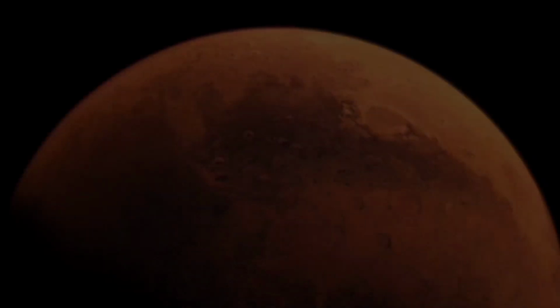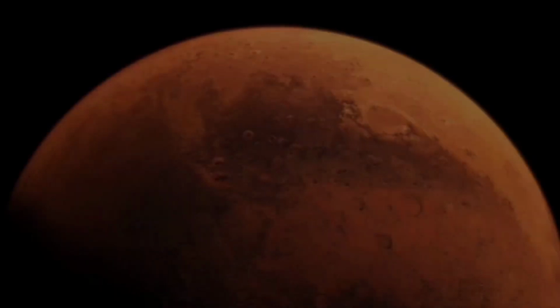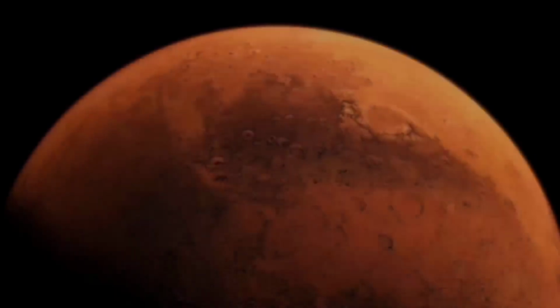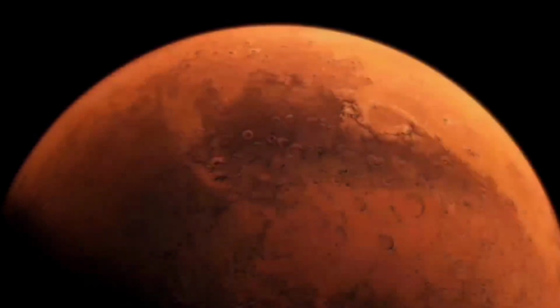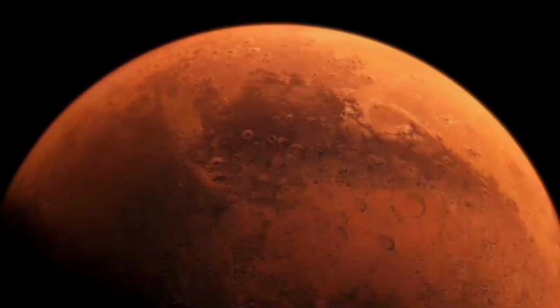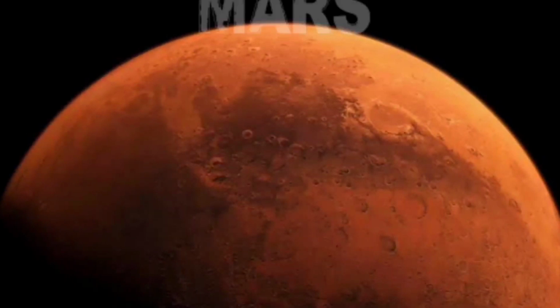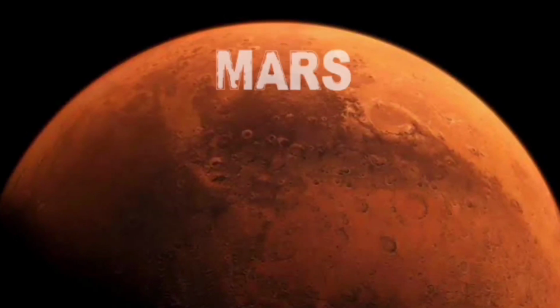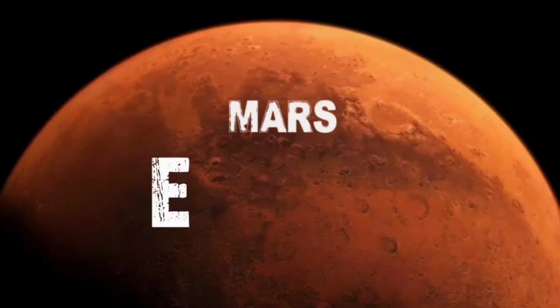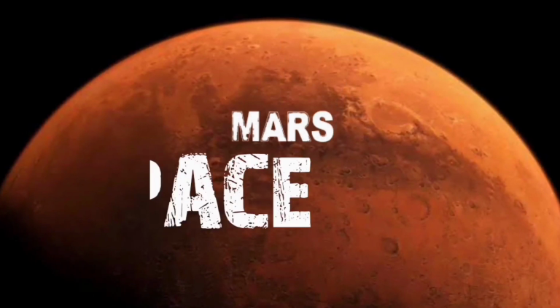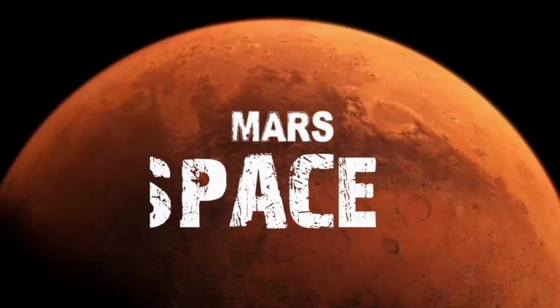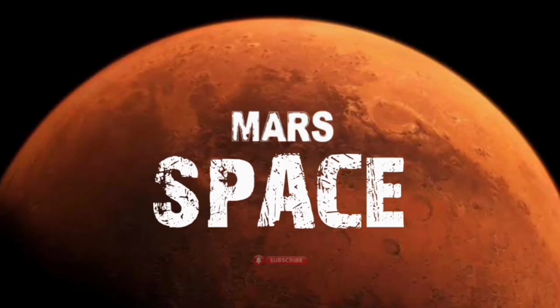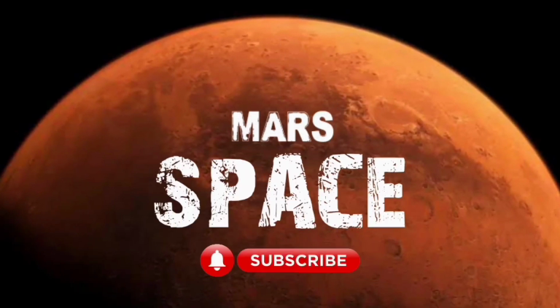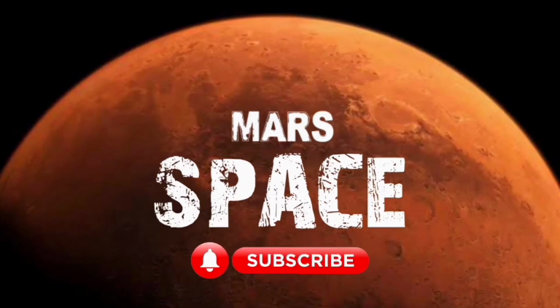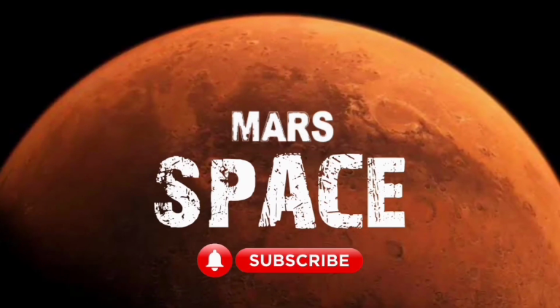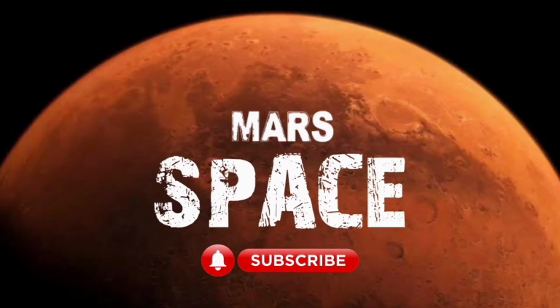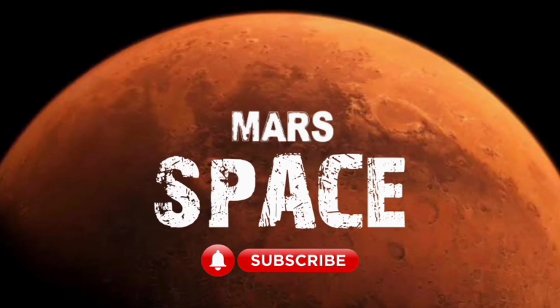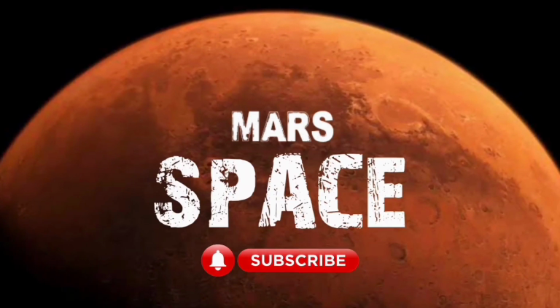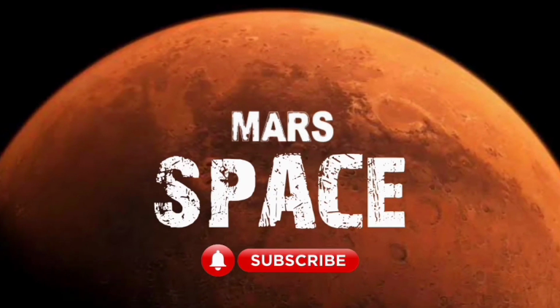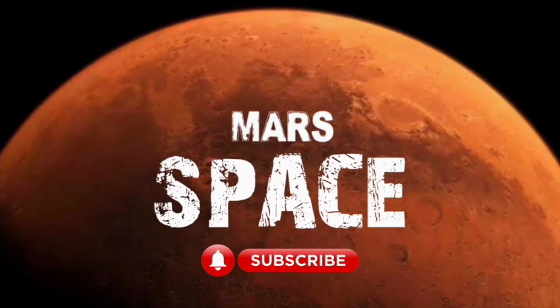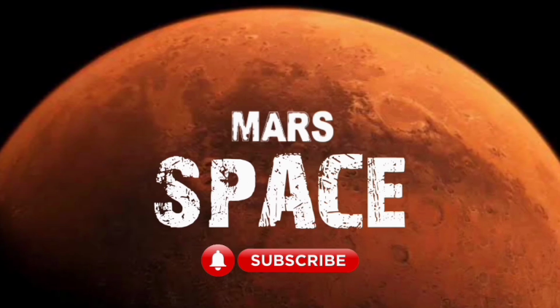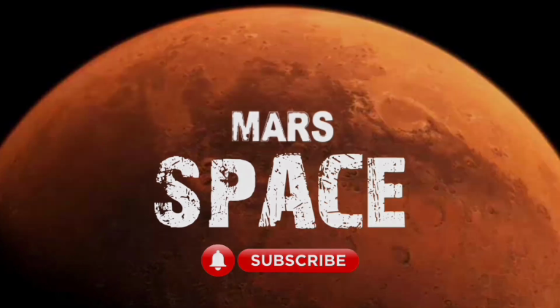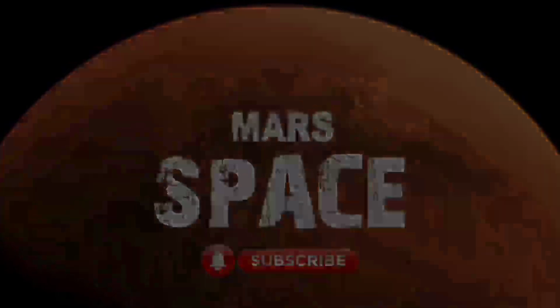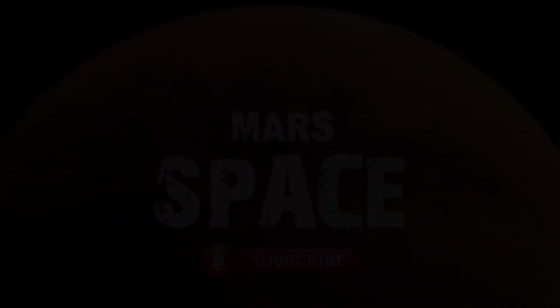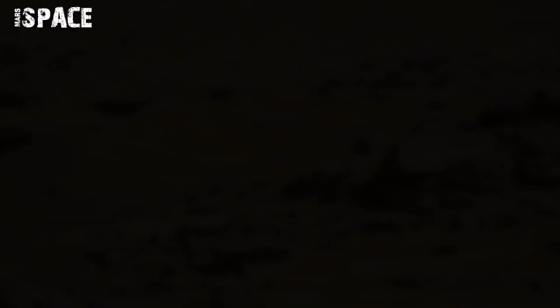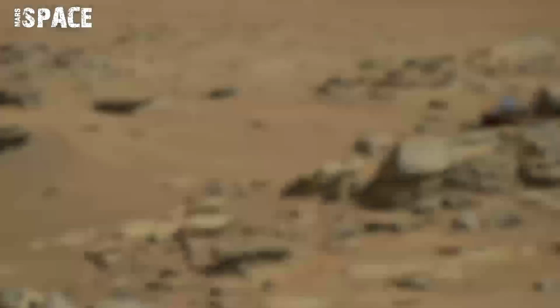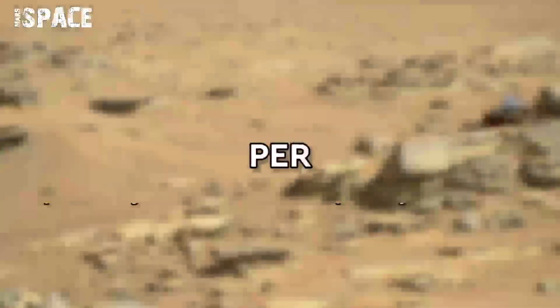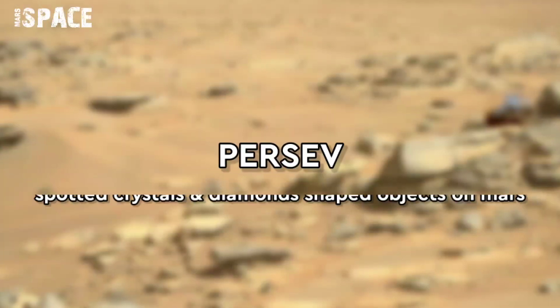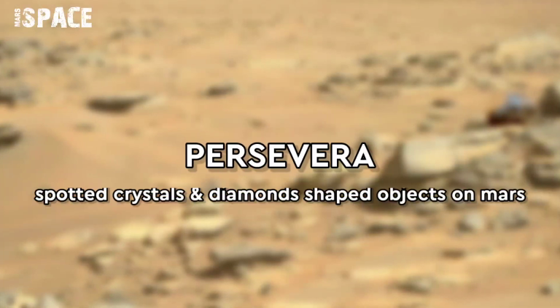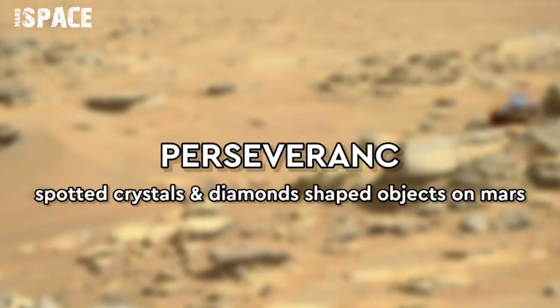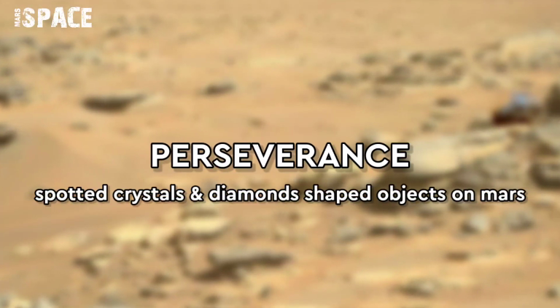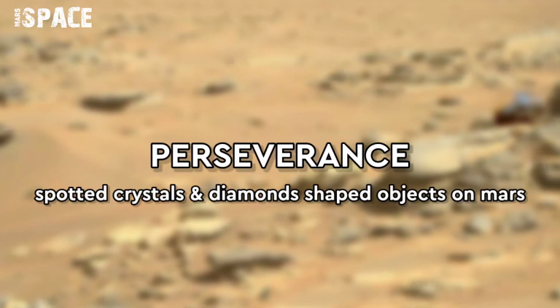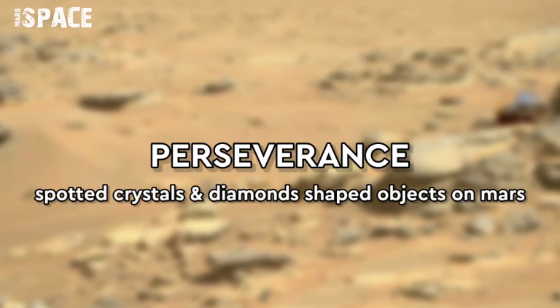Hello everyone, welcome back to our YouTube channel Mars Space. If you are new, hit the bell icon with thumbs up and please watch the full video.